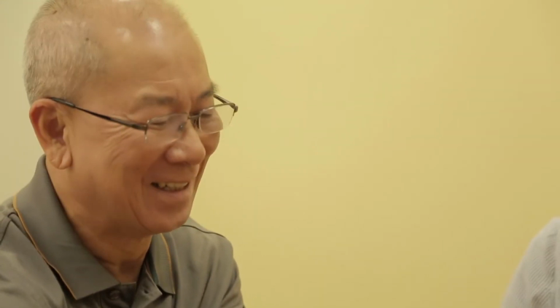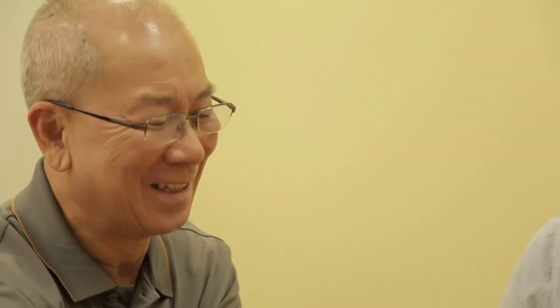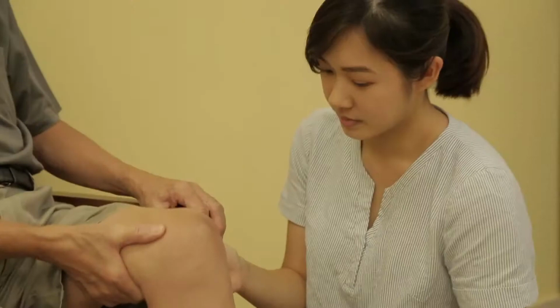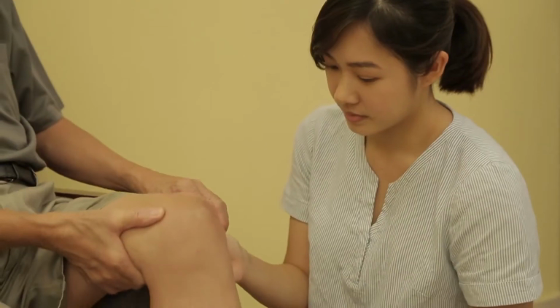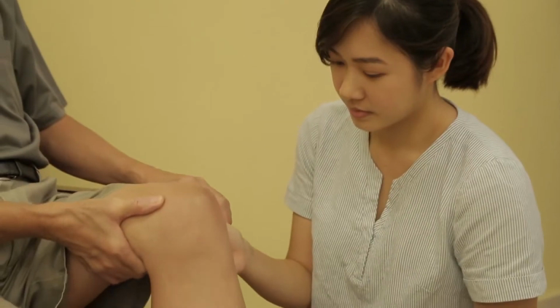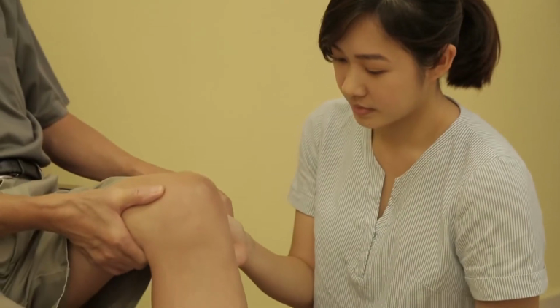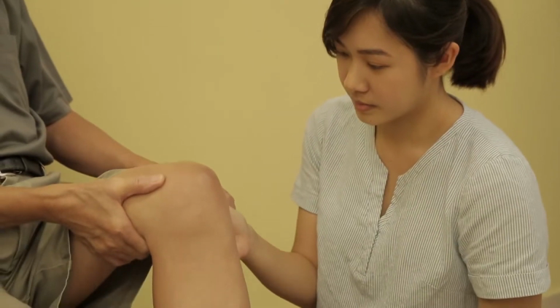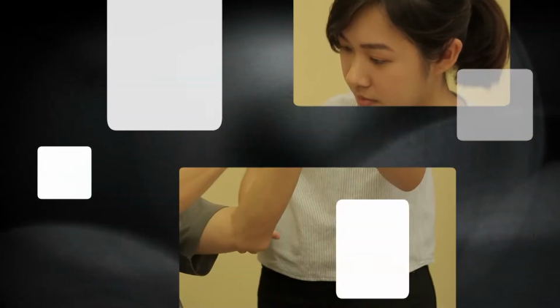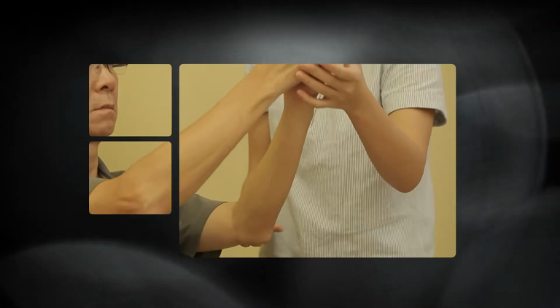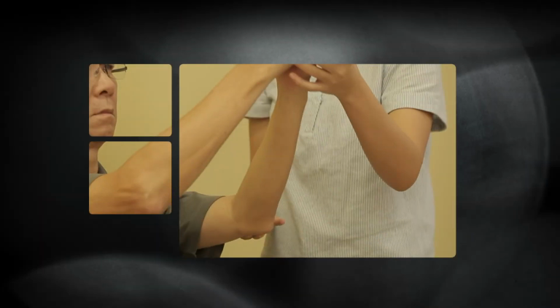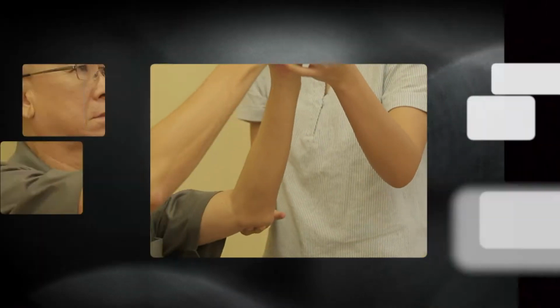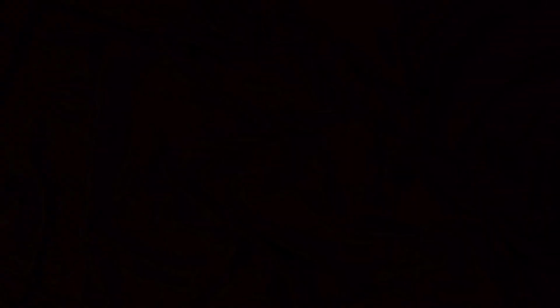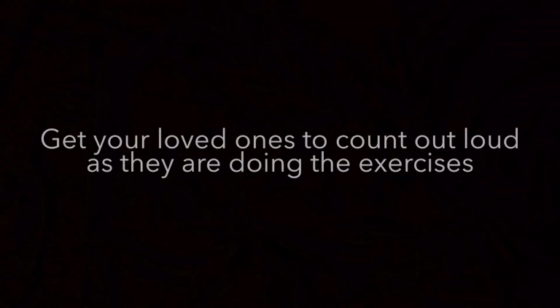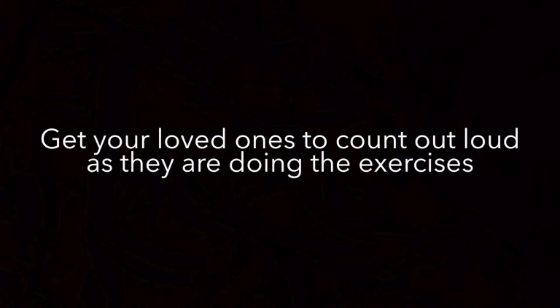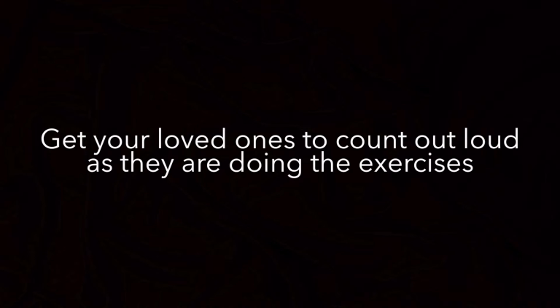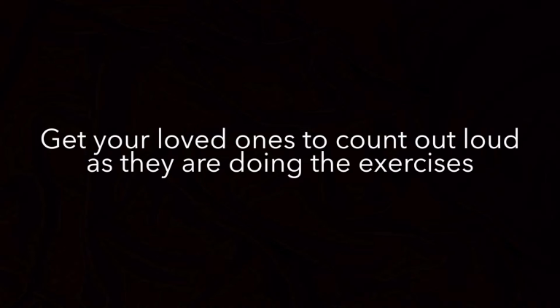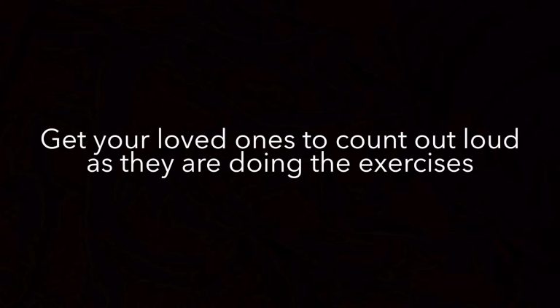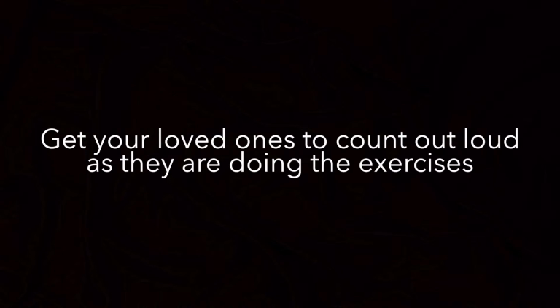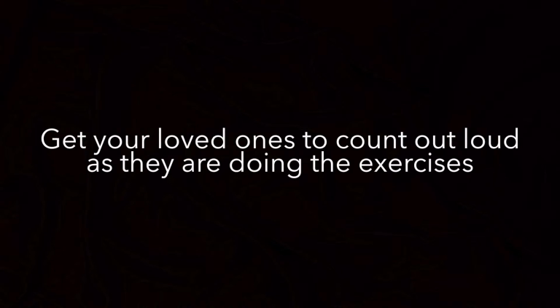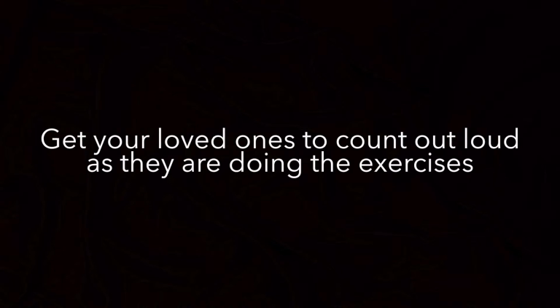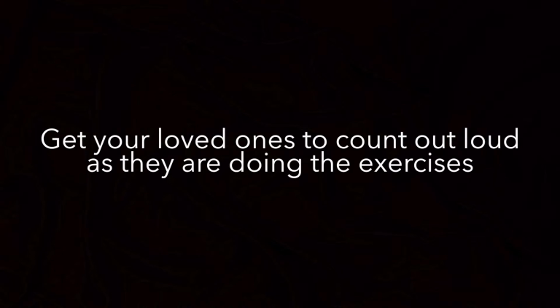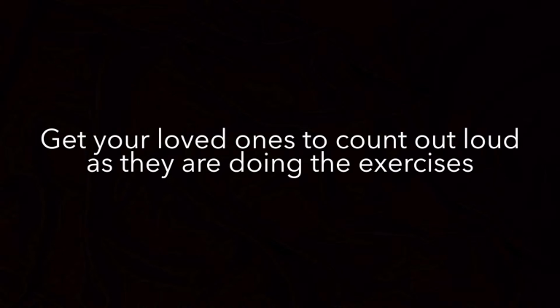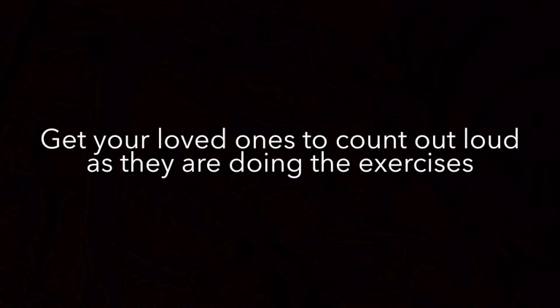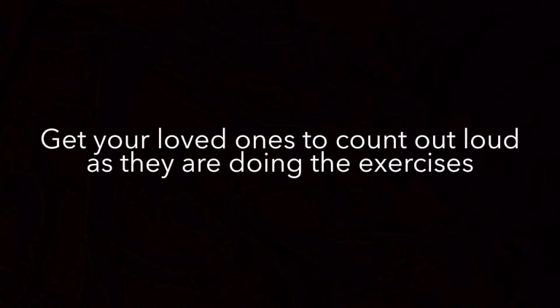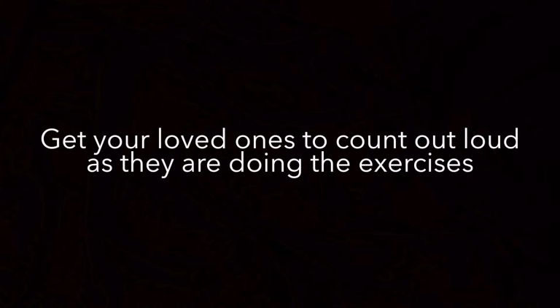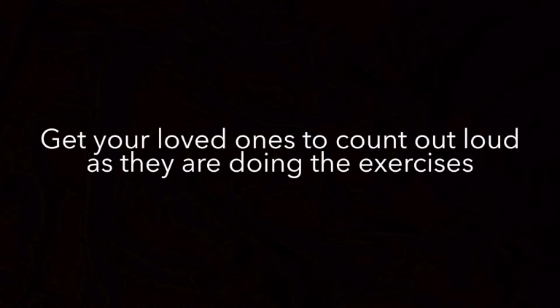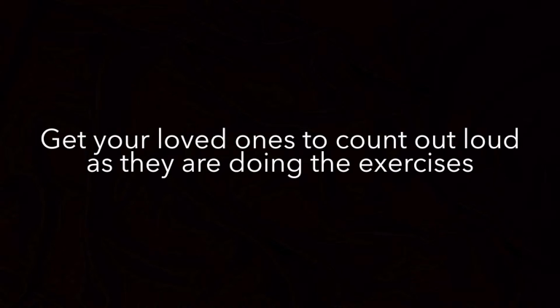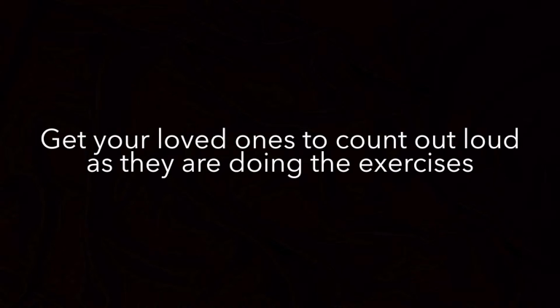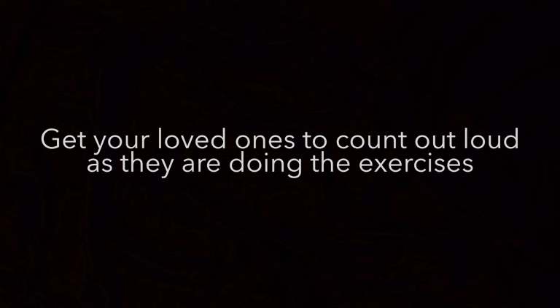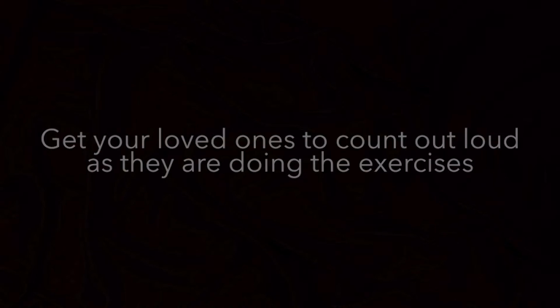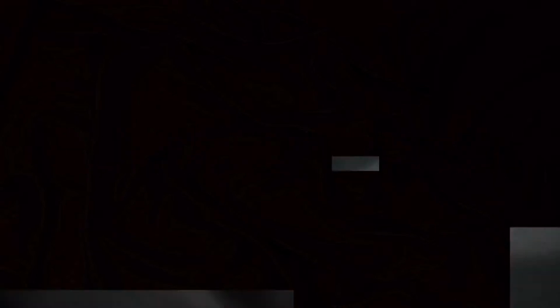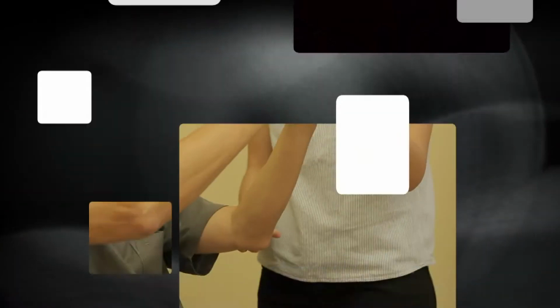In the process, this helps to reduce the risk of the person developing another stroke and dementia.